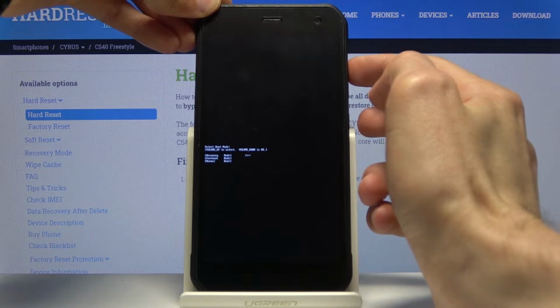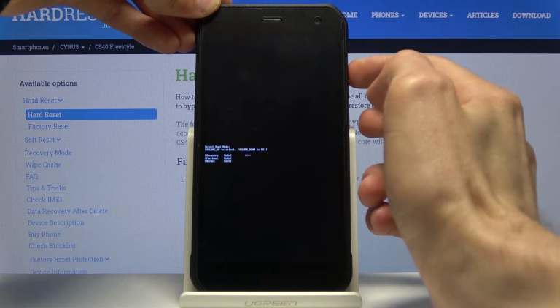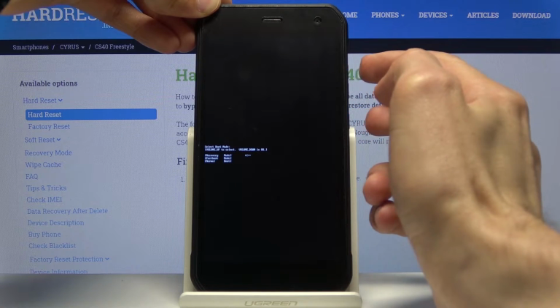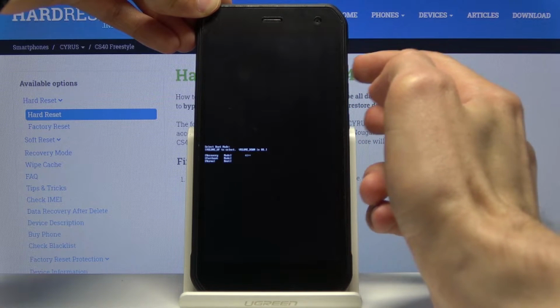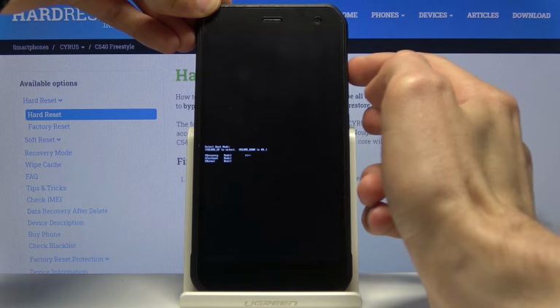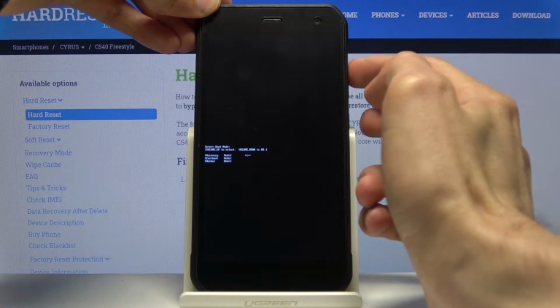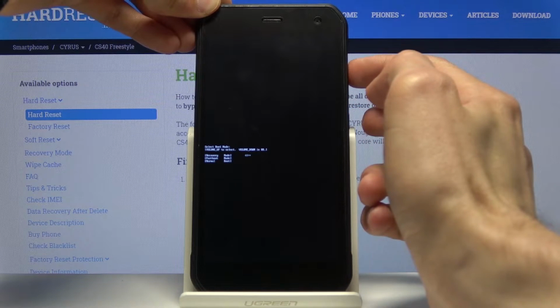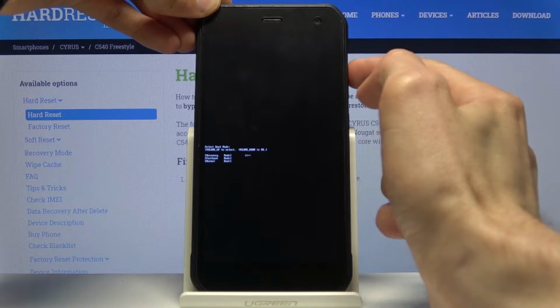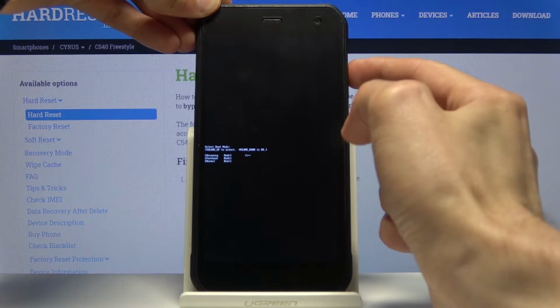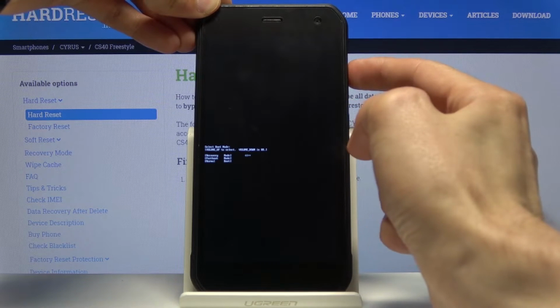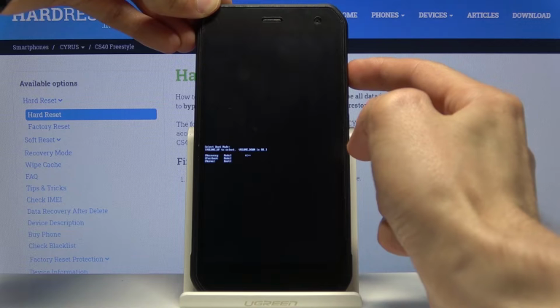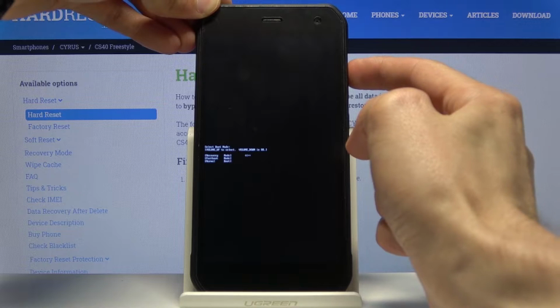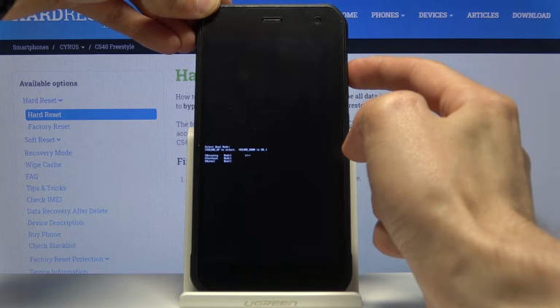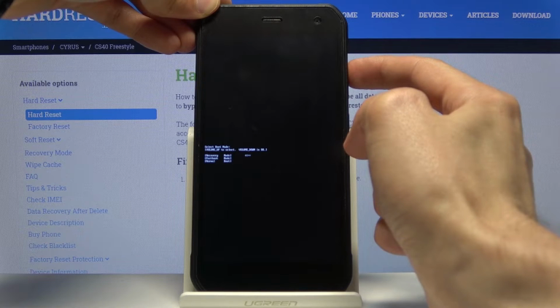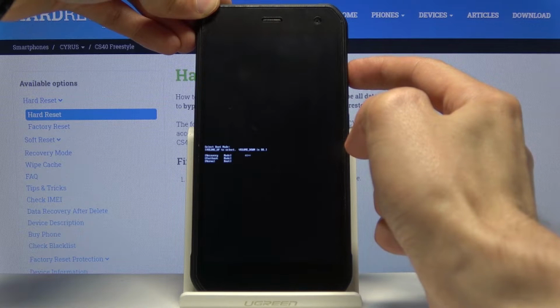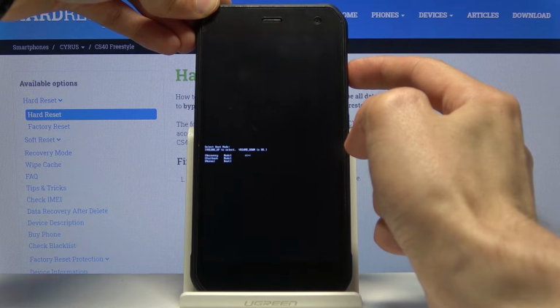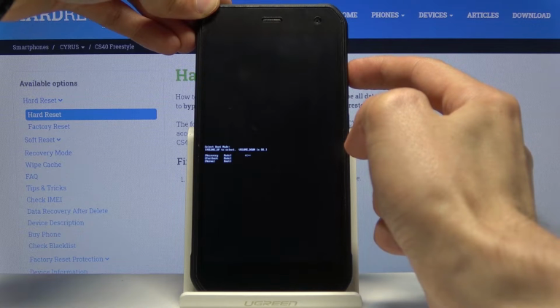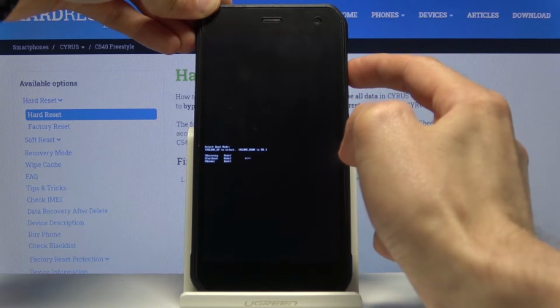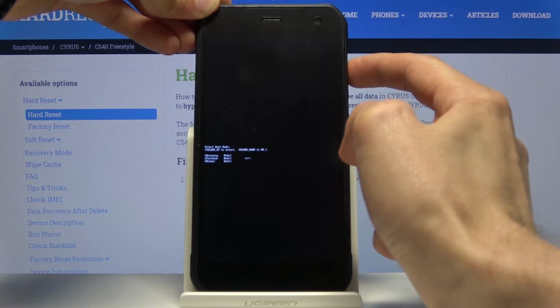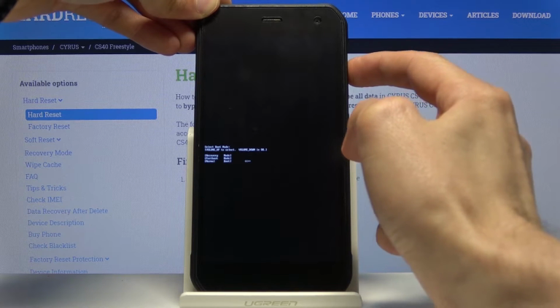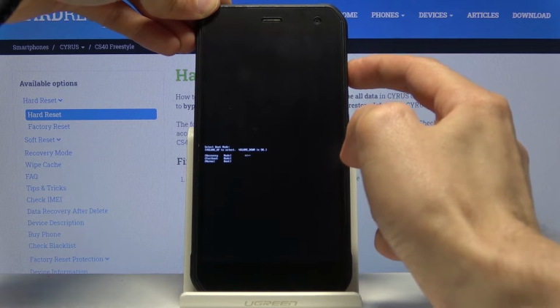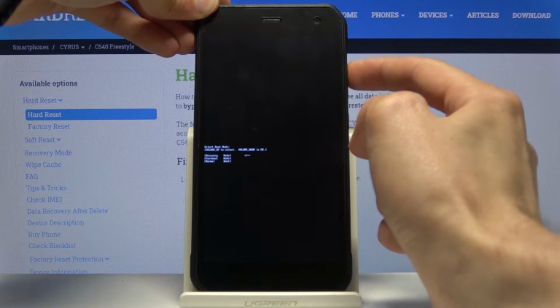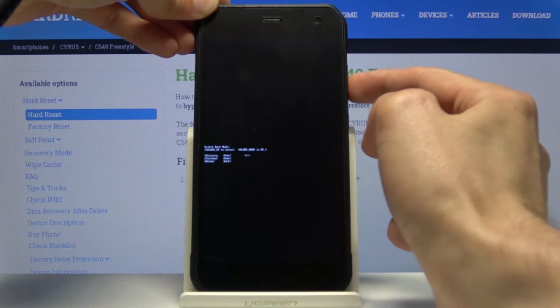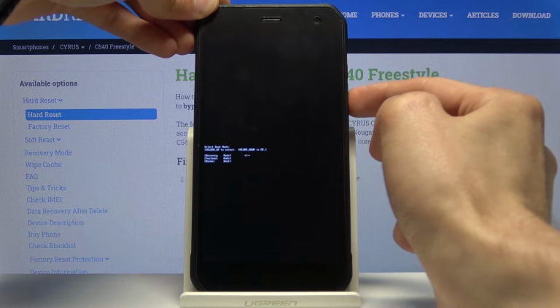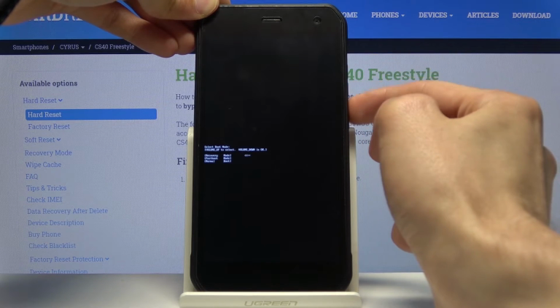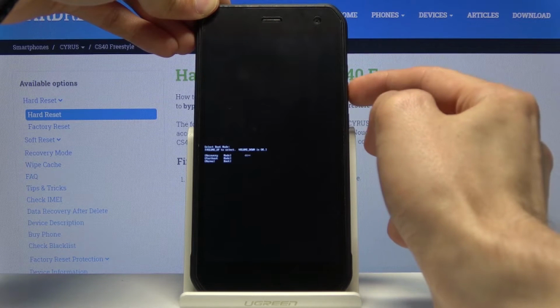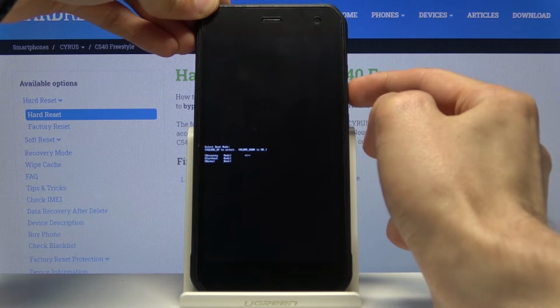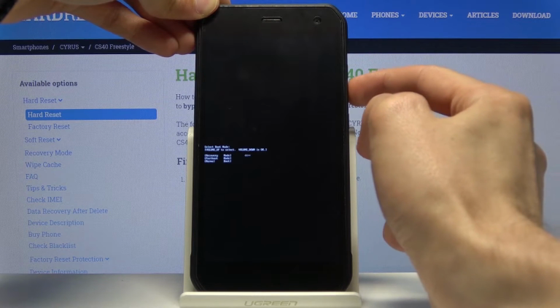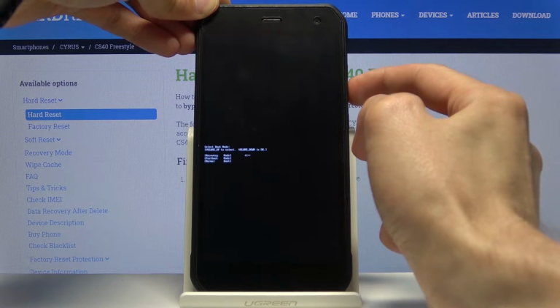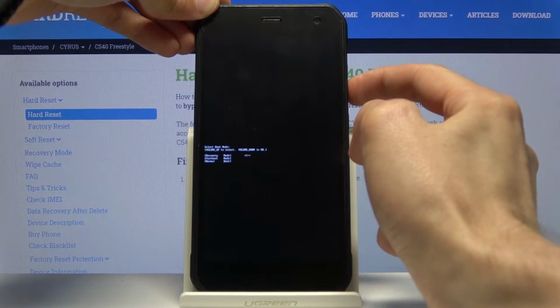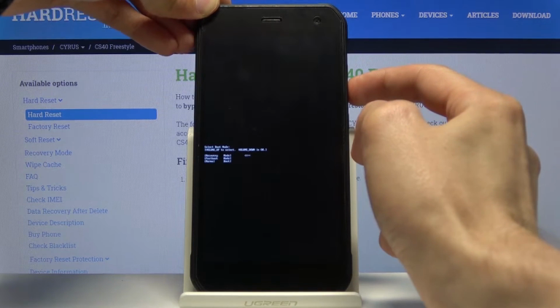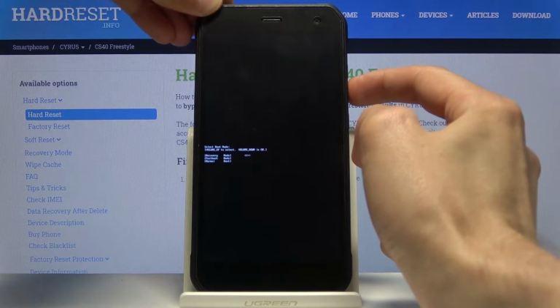In here, using only volume up, select the first option which is recovery mode, and then press volume down to confirm it.